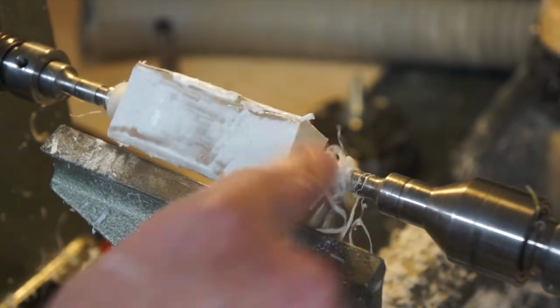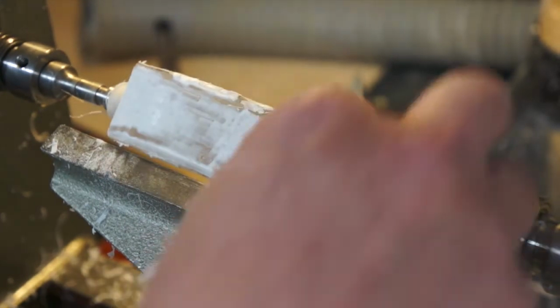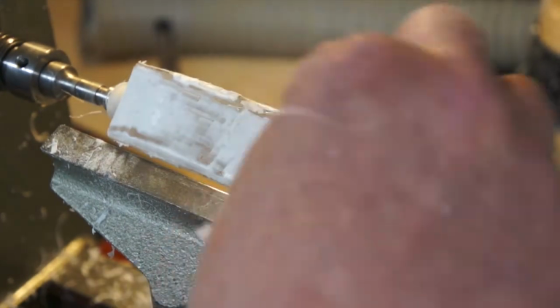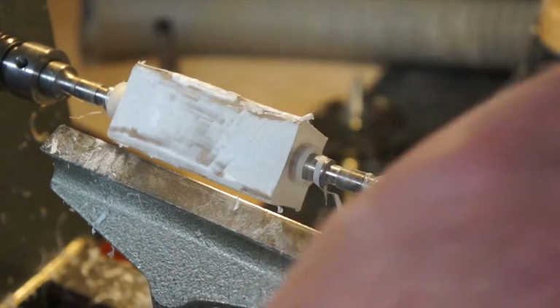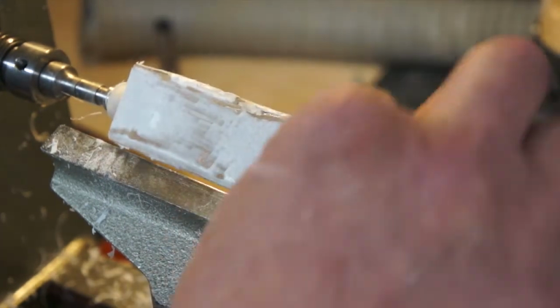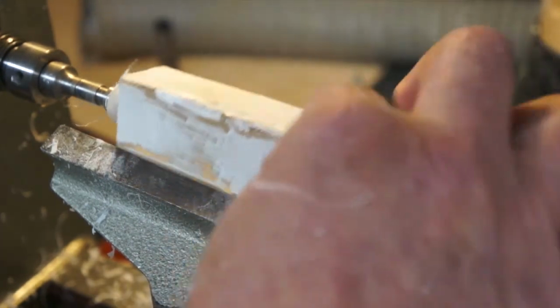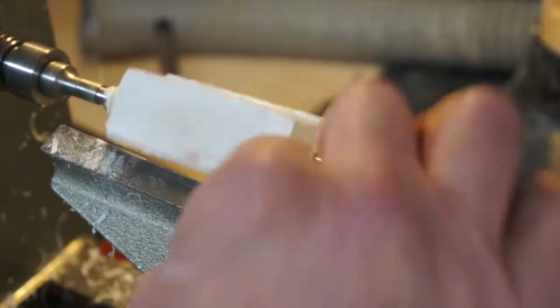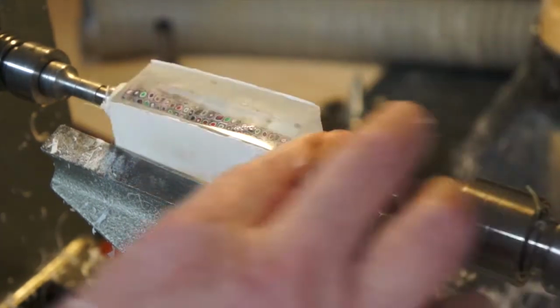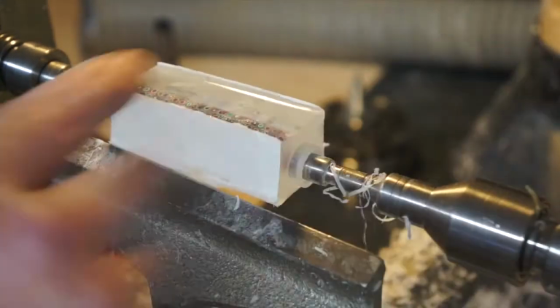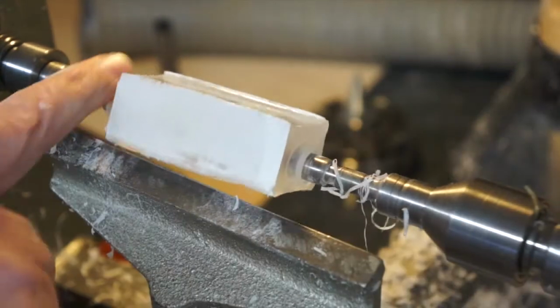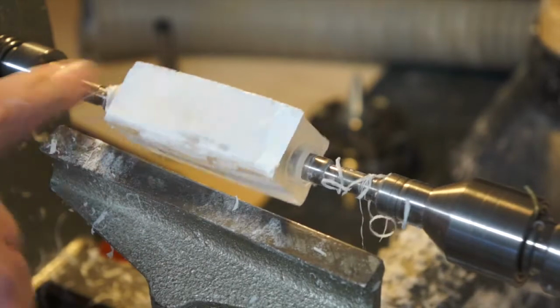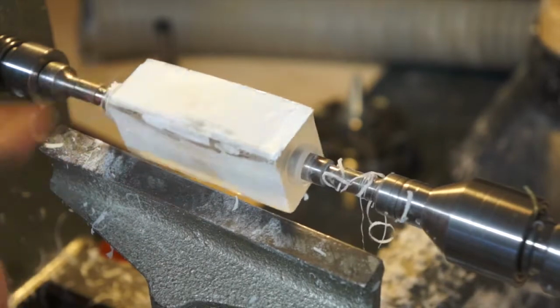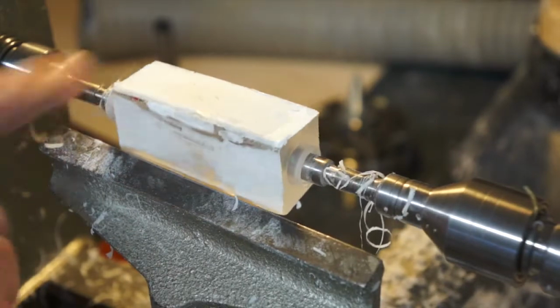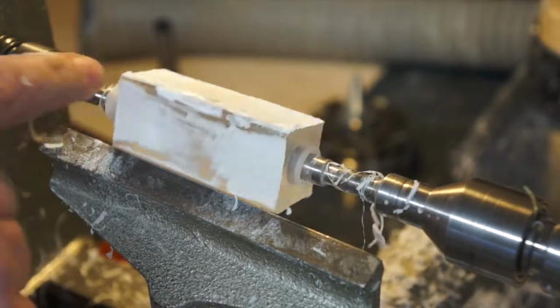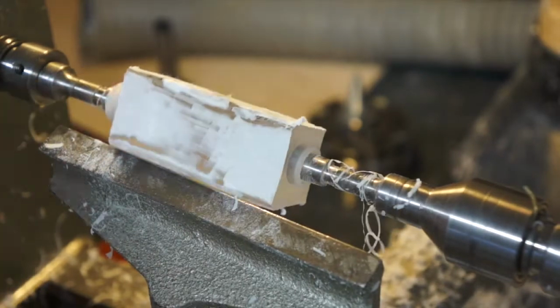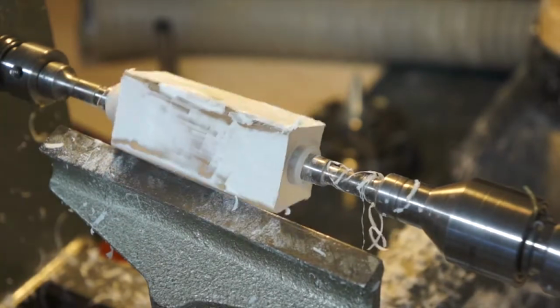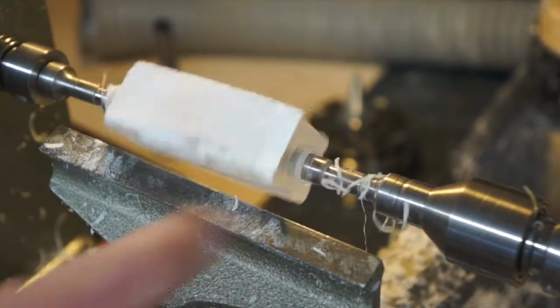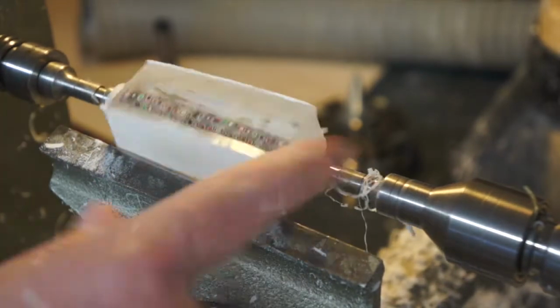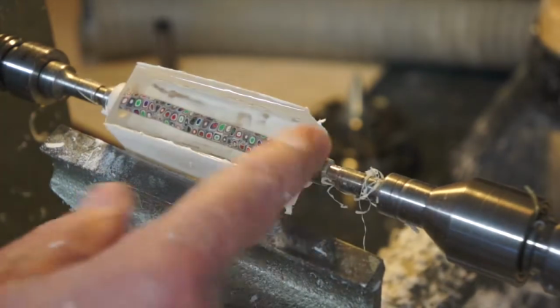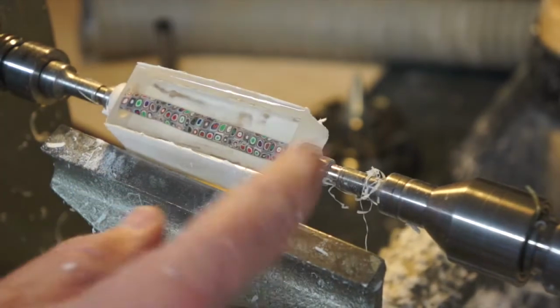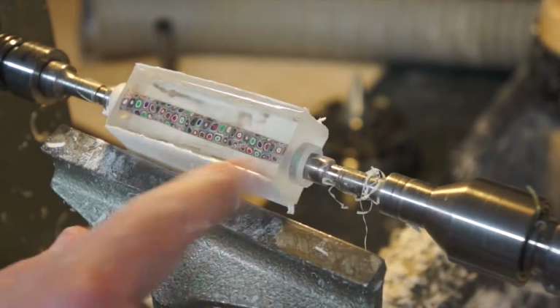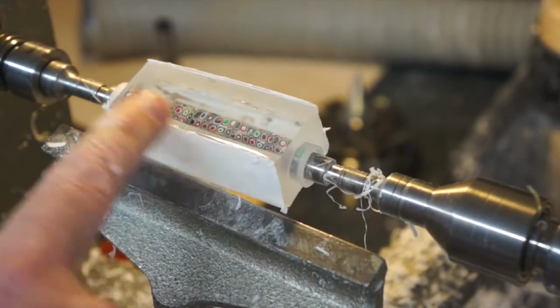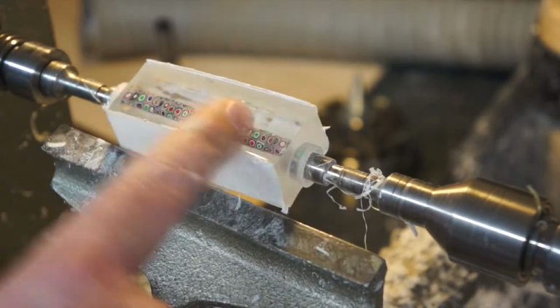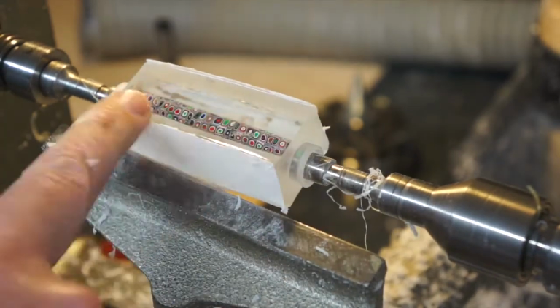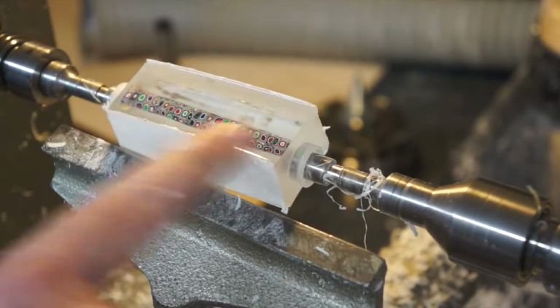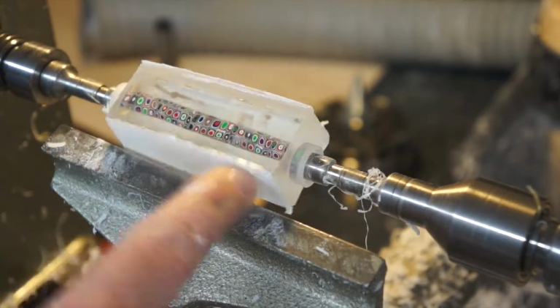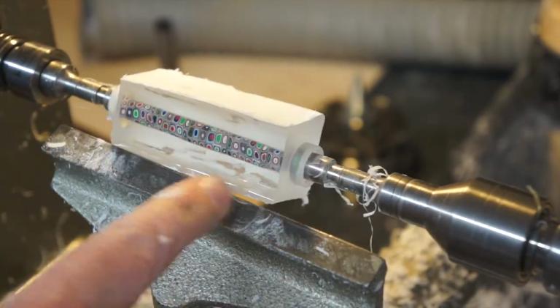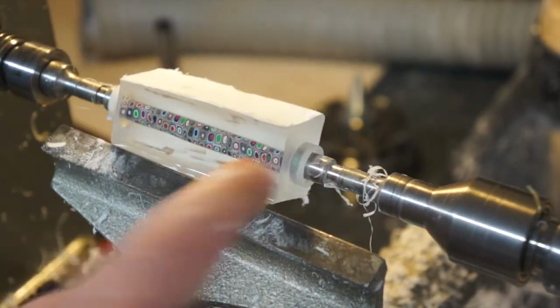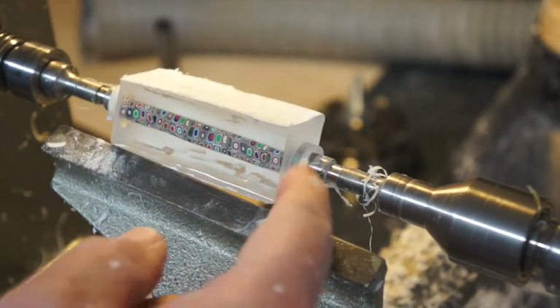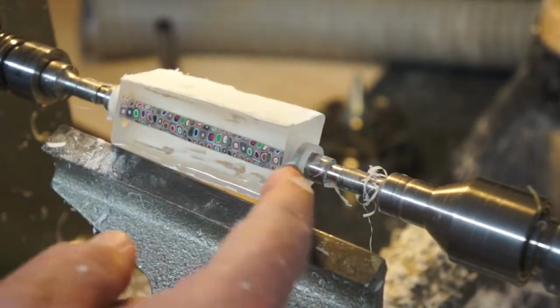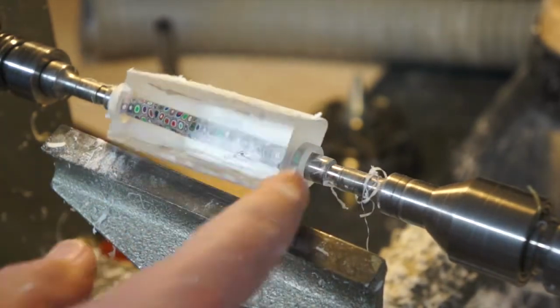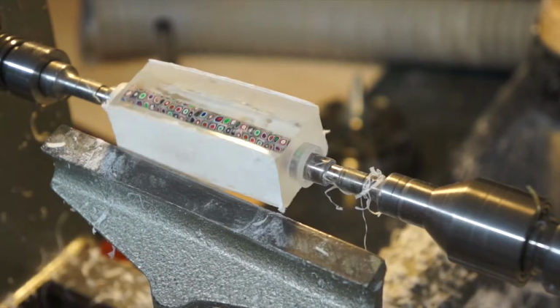That's got it down to a nice round shape. I'll get this turned around and then revisit this.